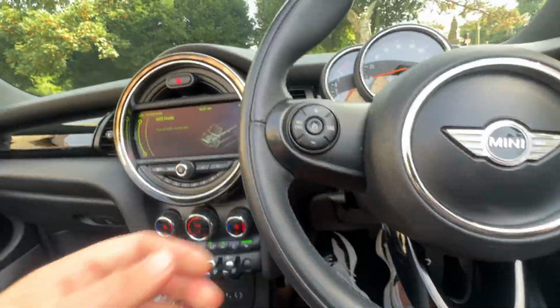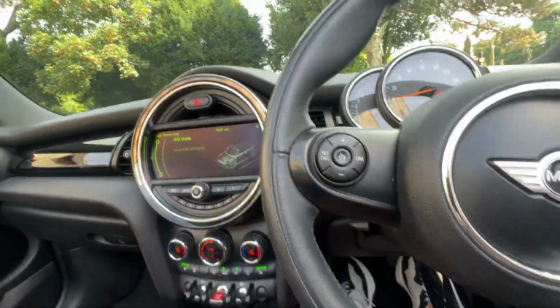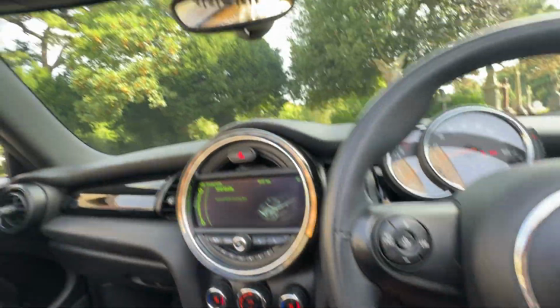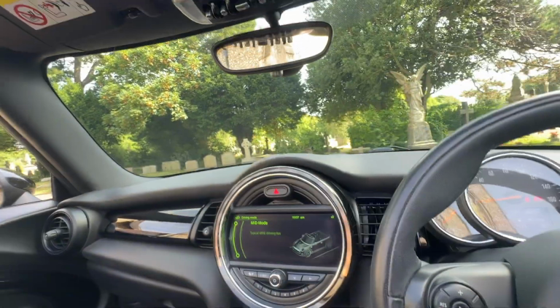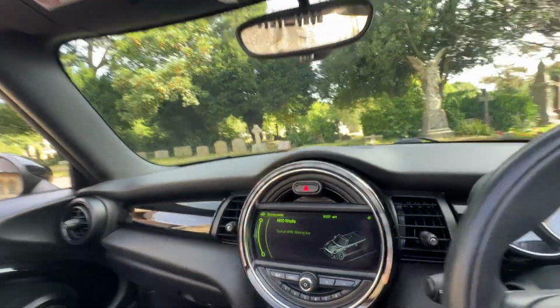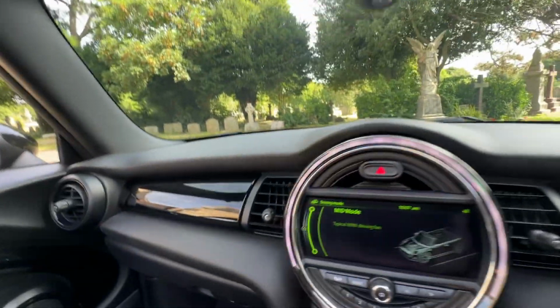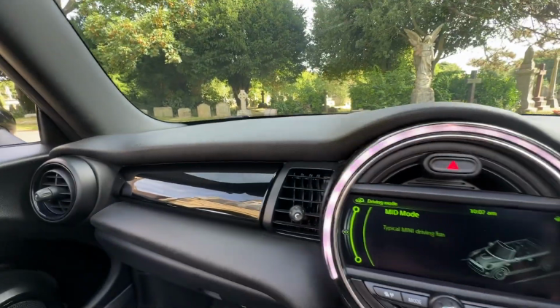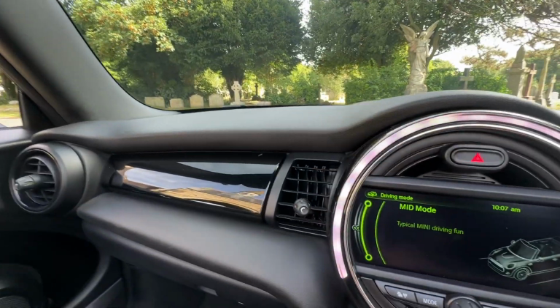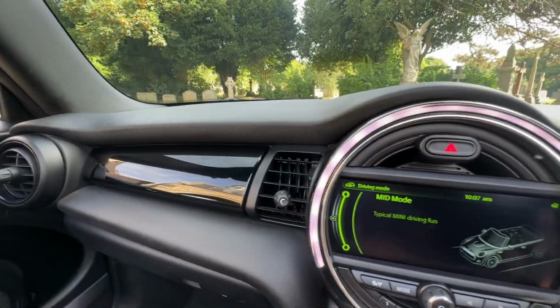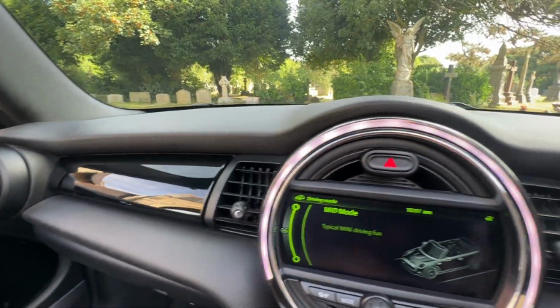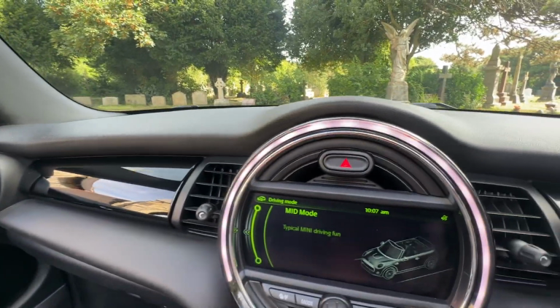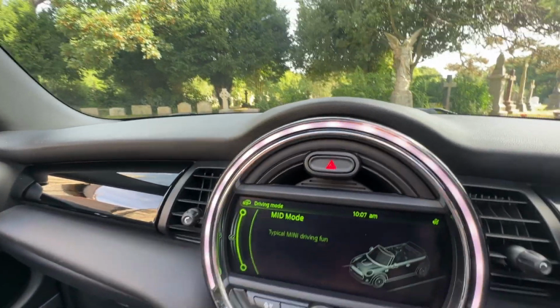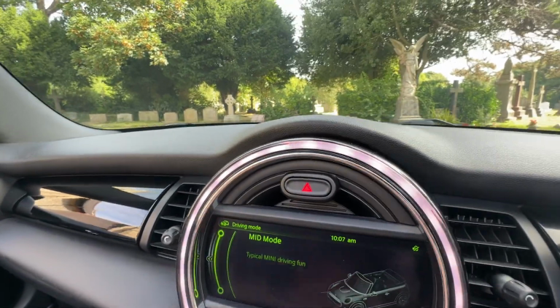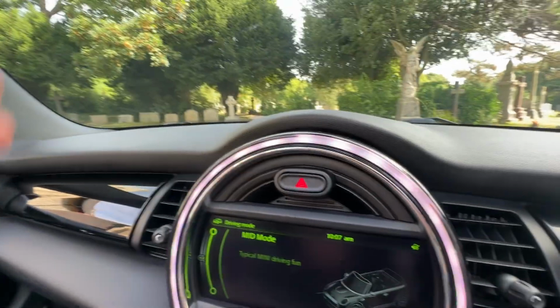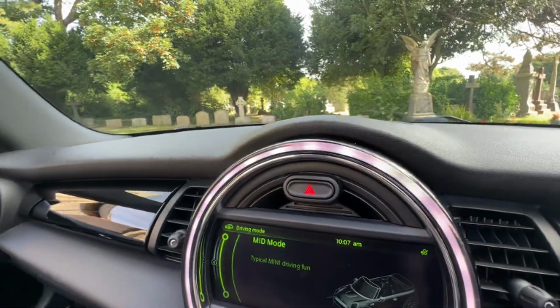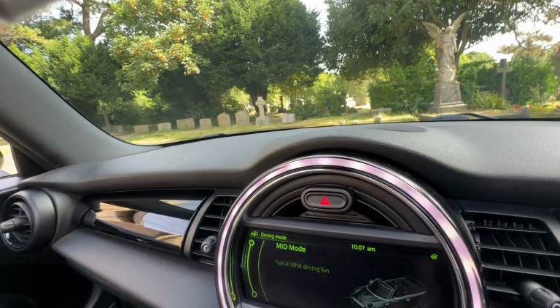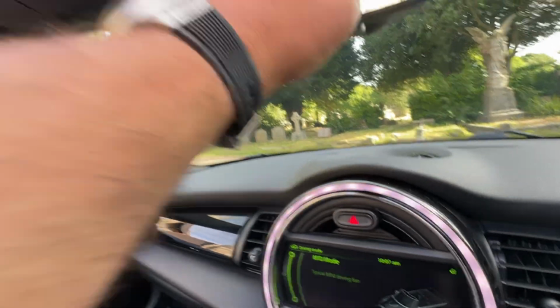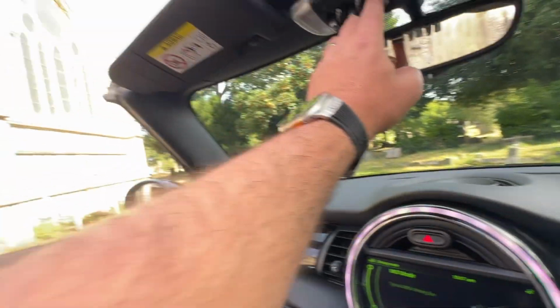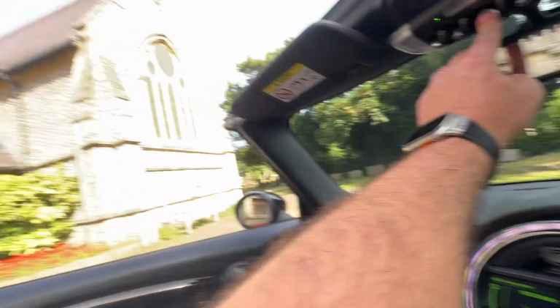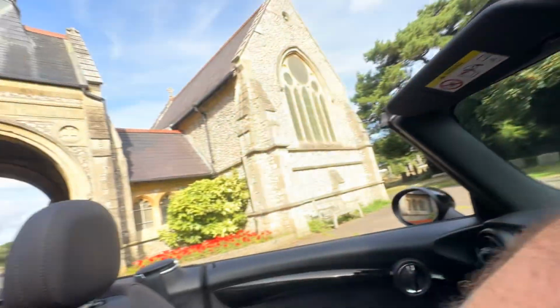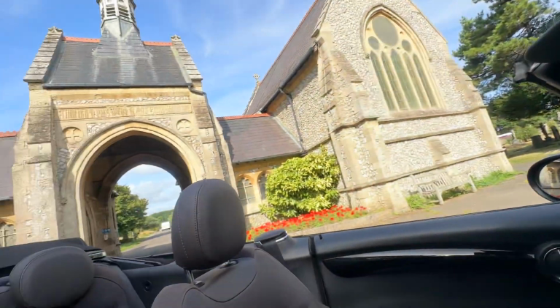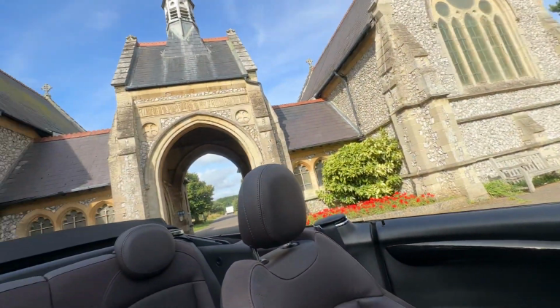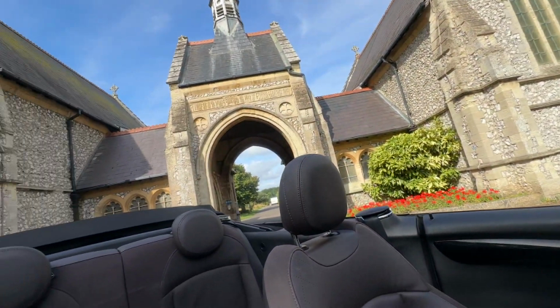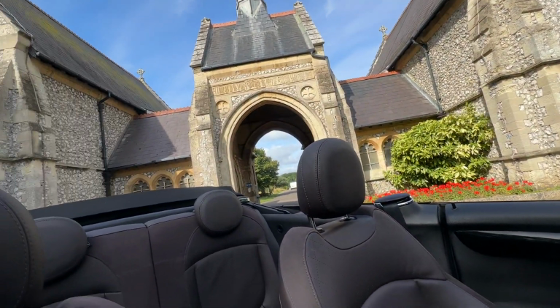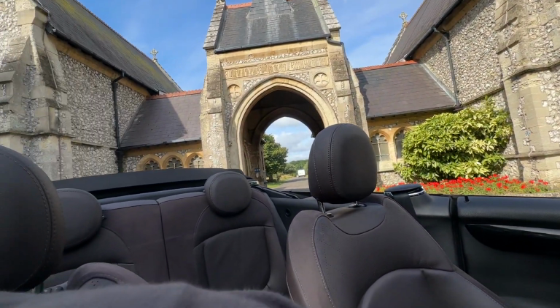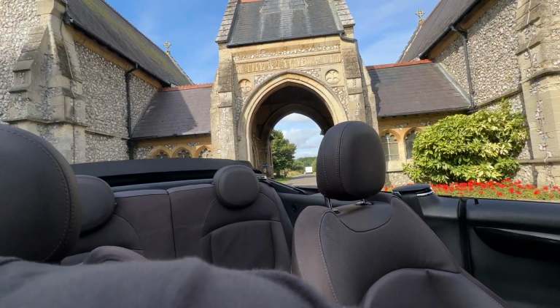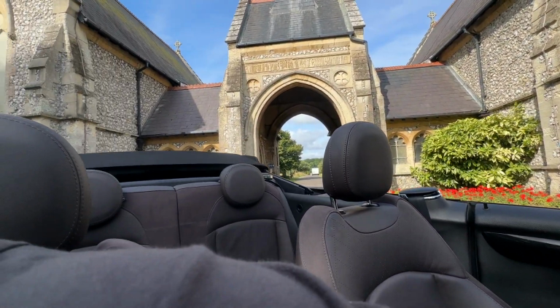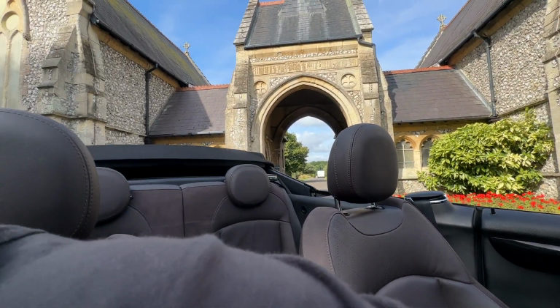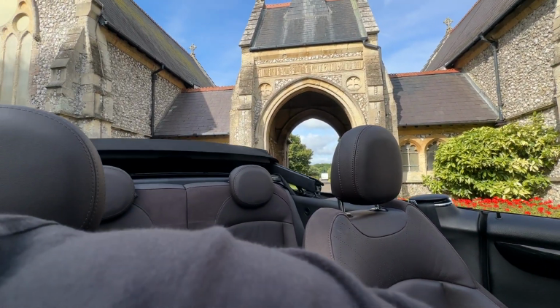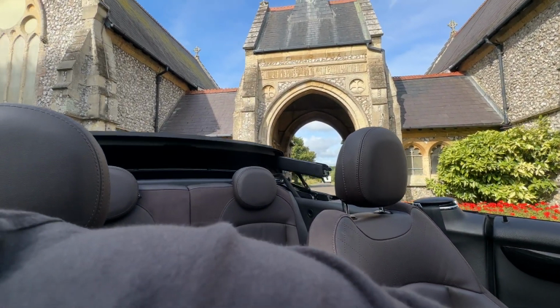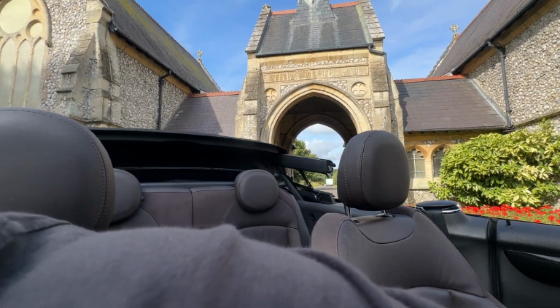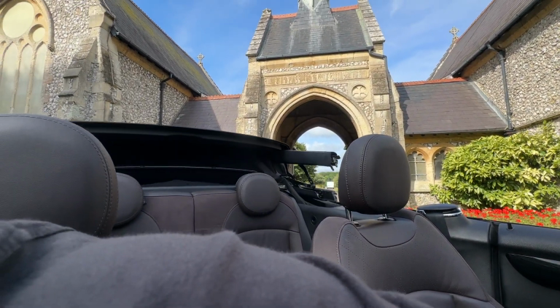The car also has a piano black finish. We'll put the roof back up now so you can see it coming back up.